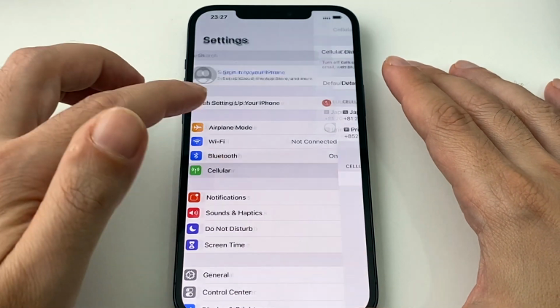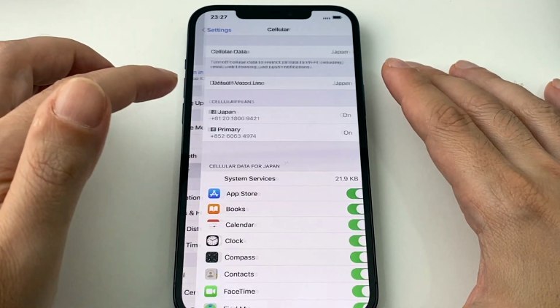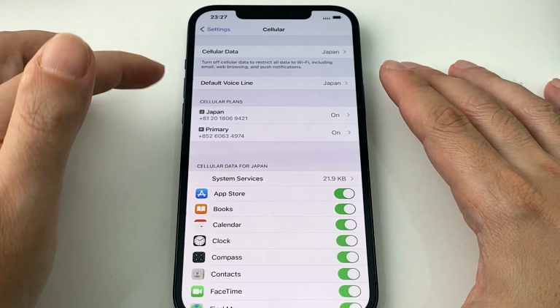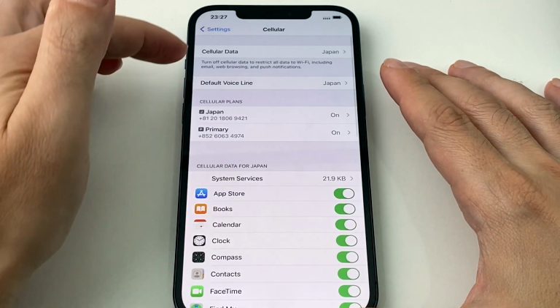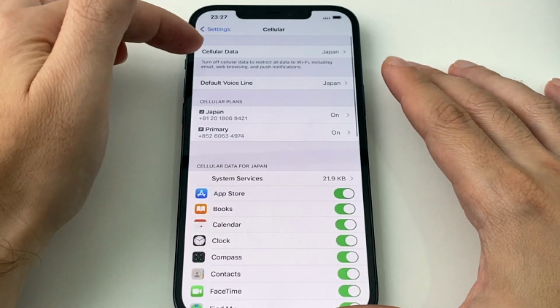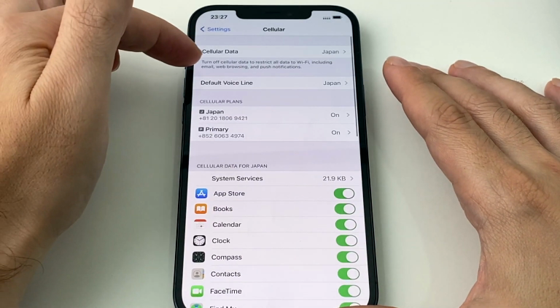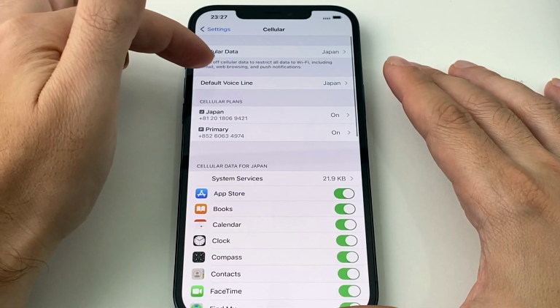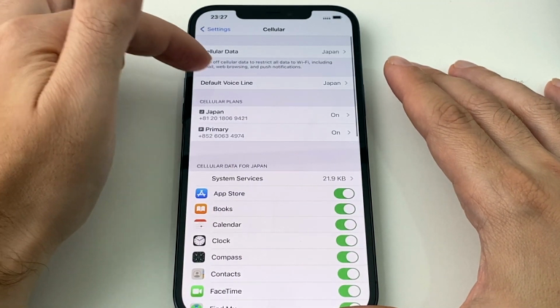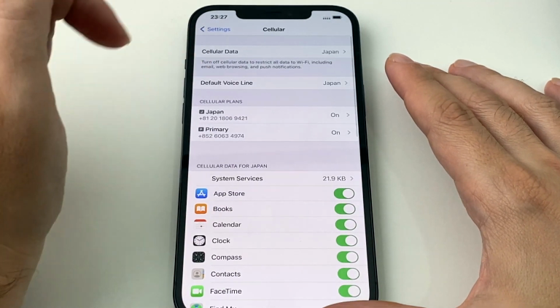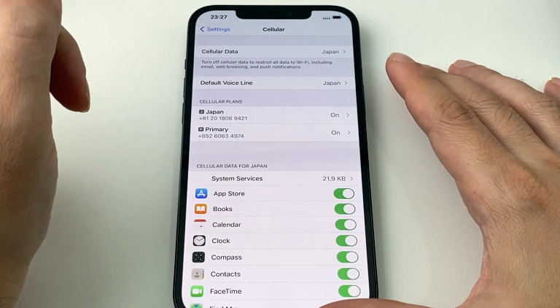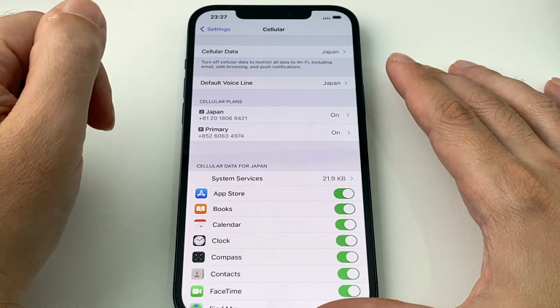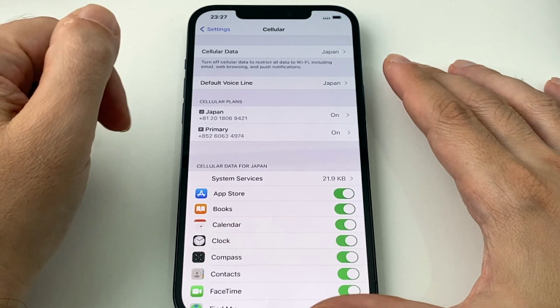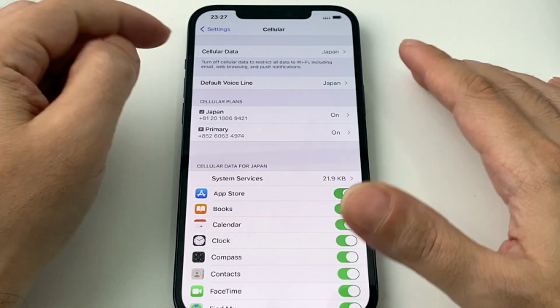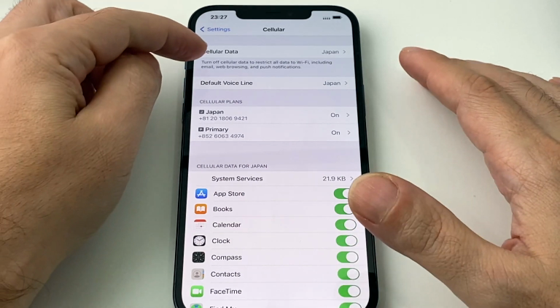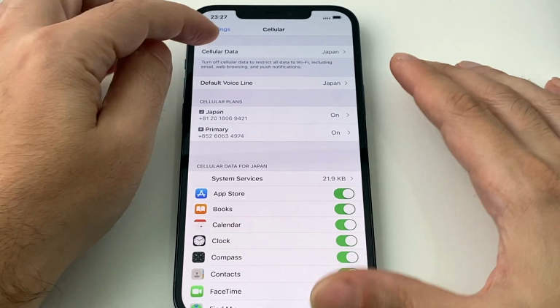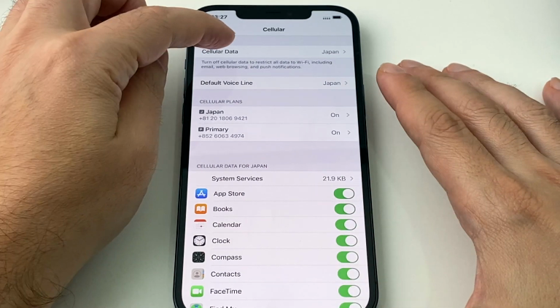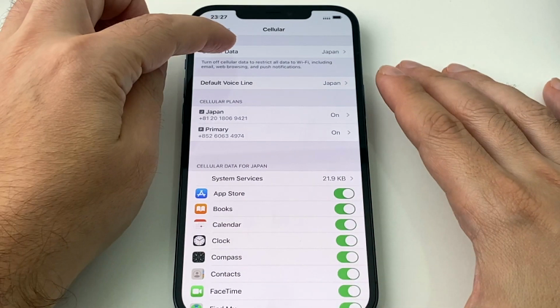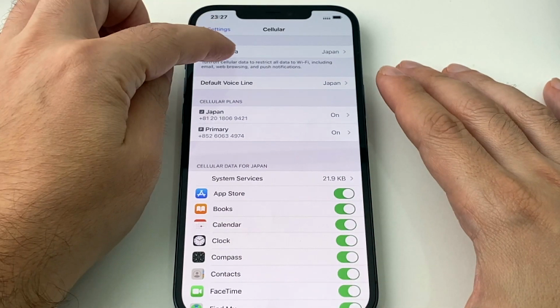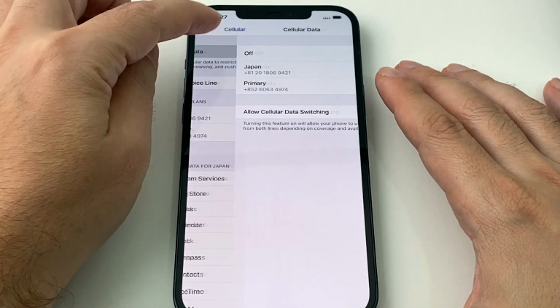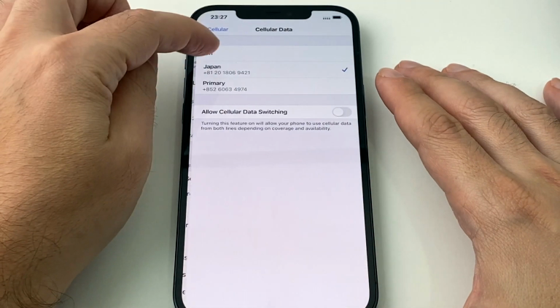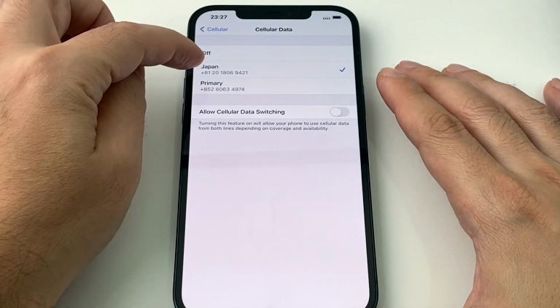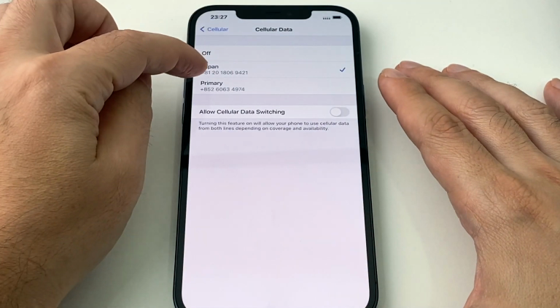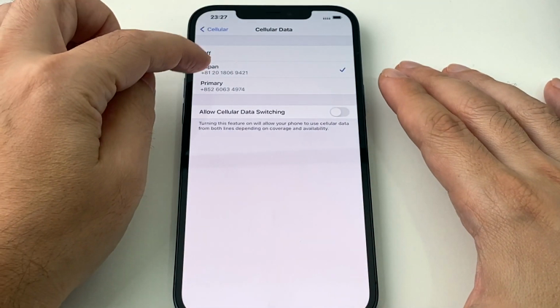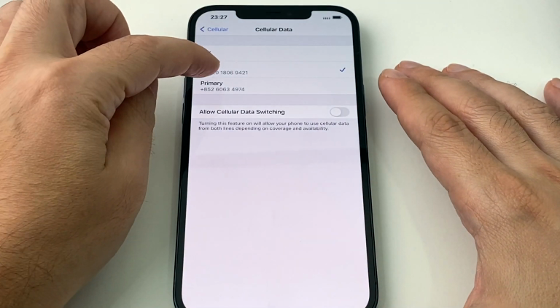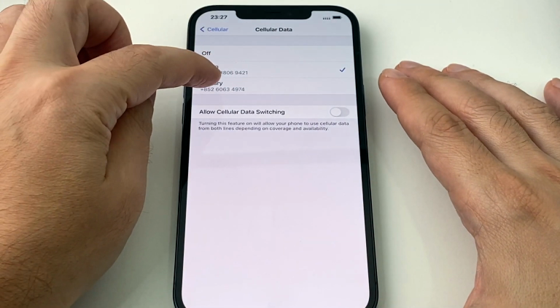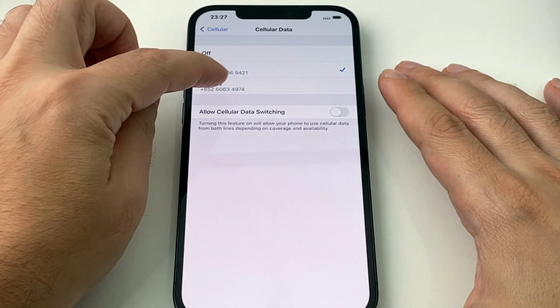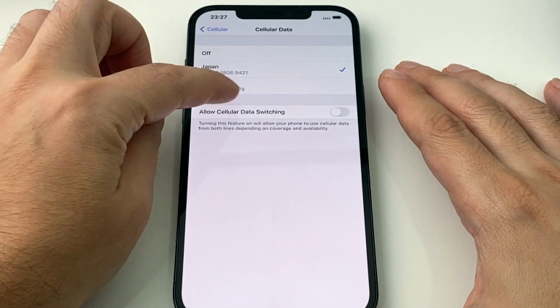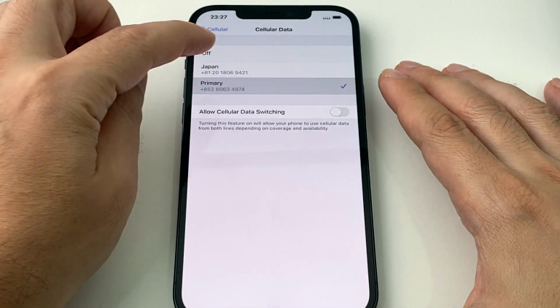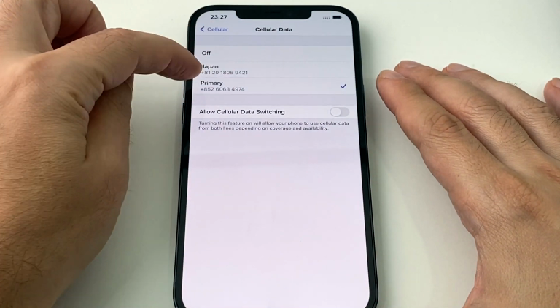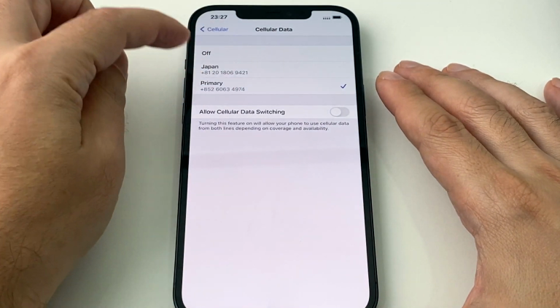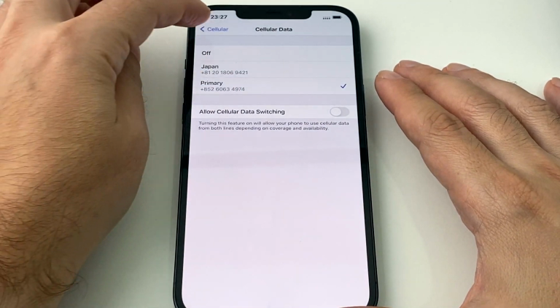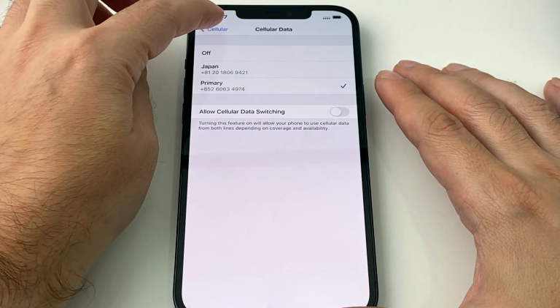You can see here hotspot showed up there before, but it's not there anymore. So let me switch my data plan back to my Hong Kong number.